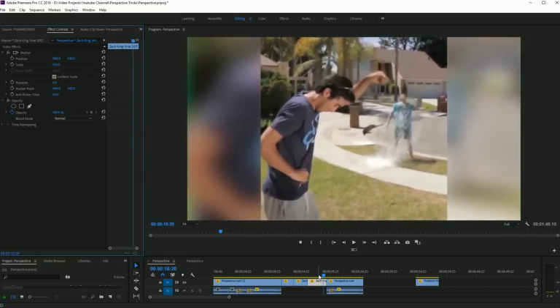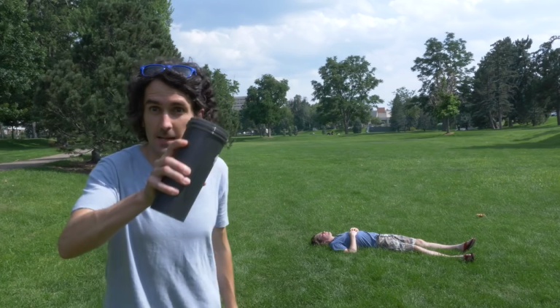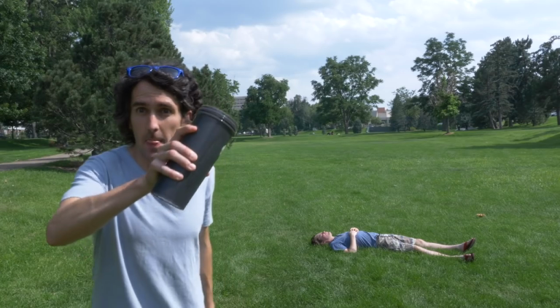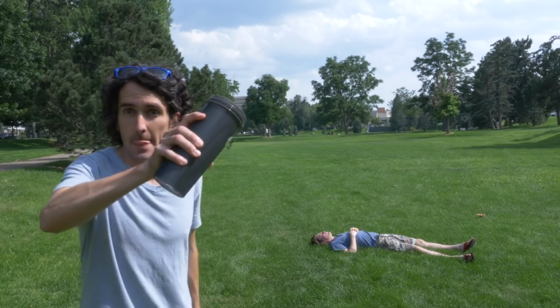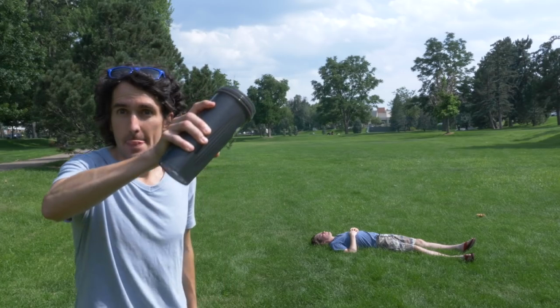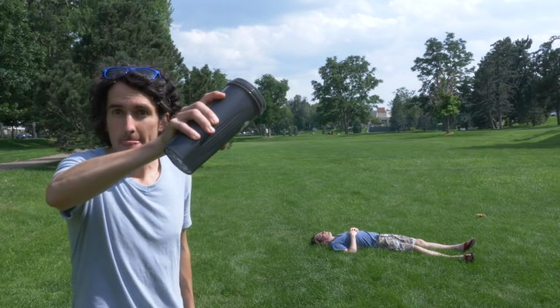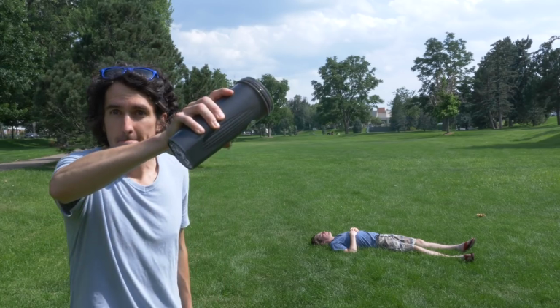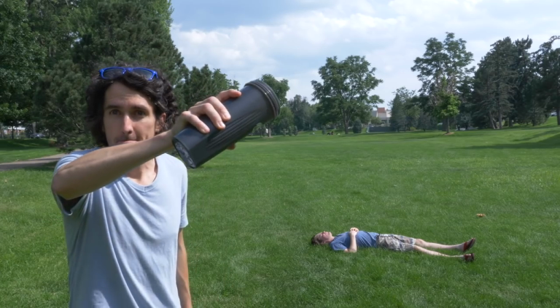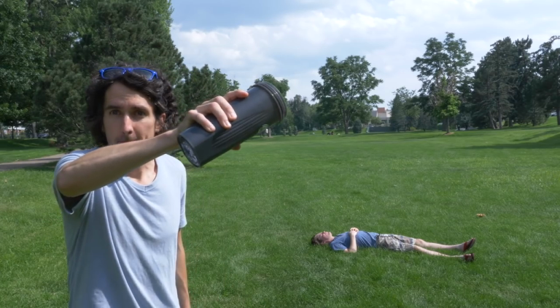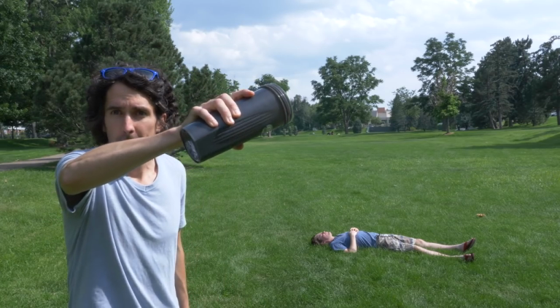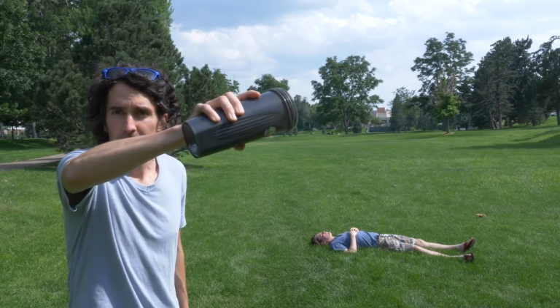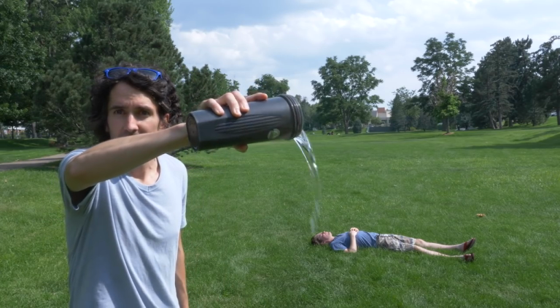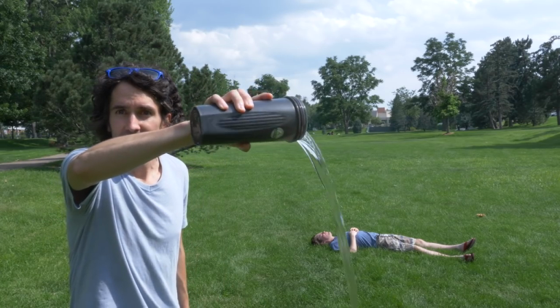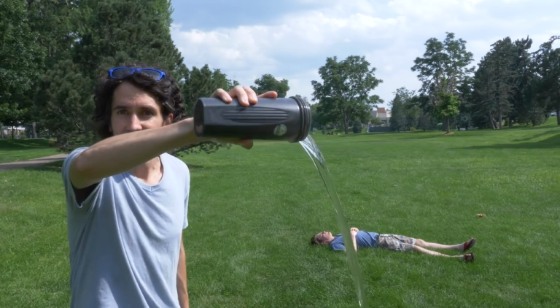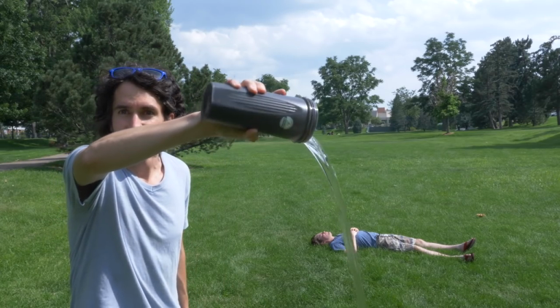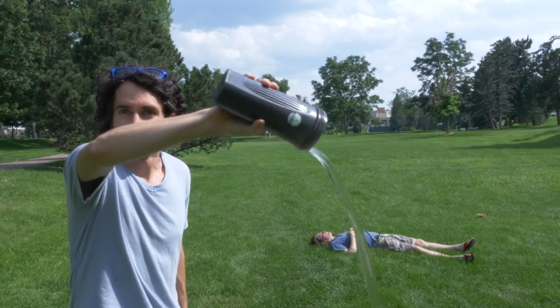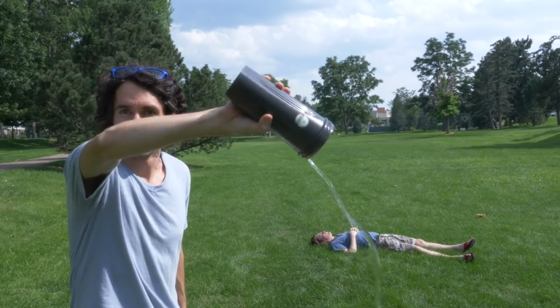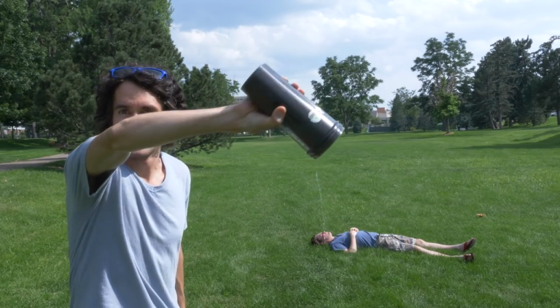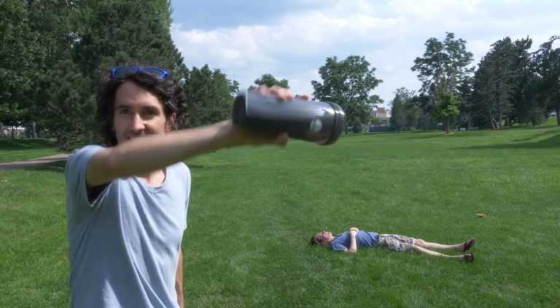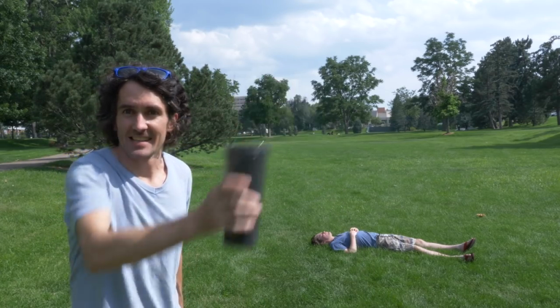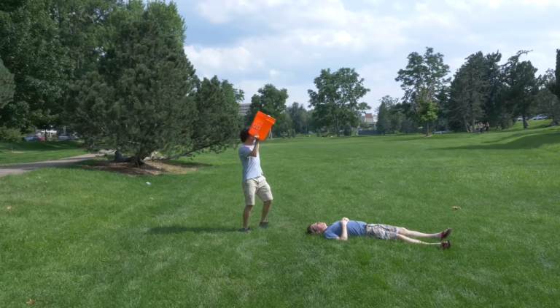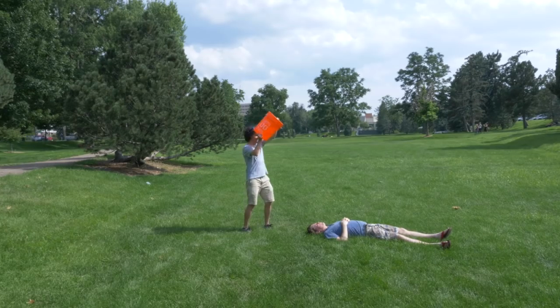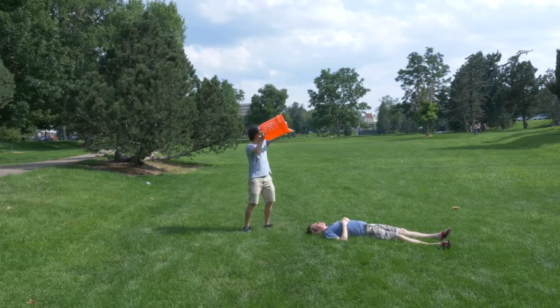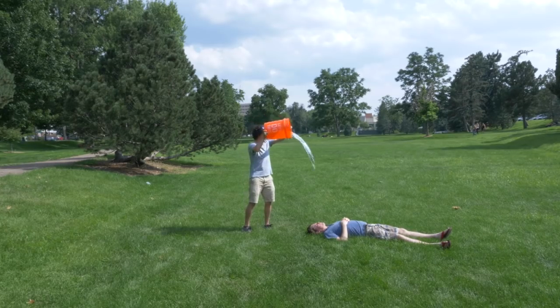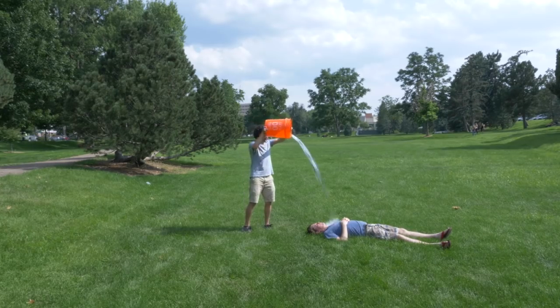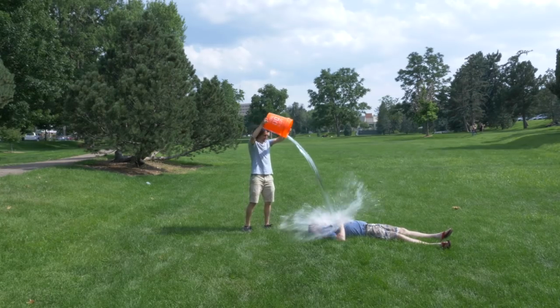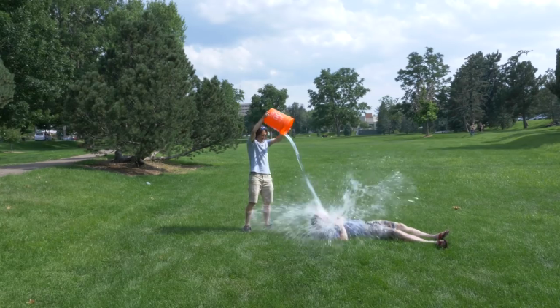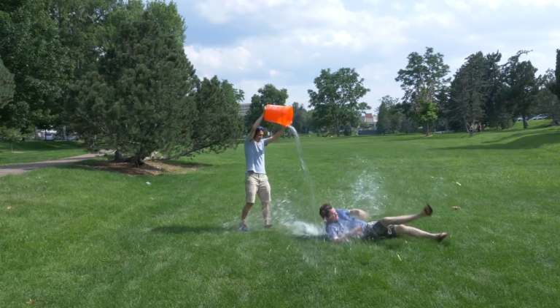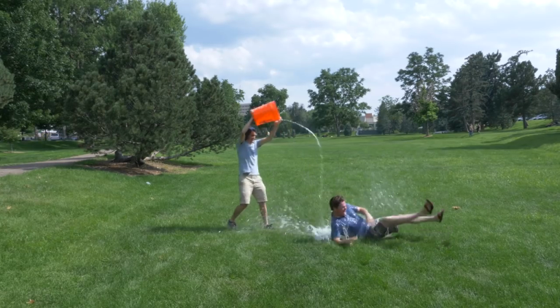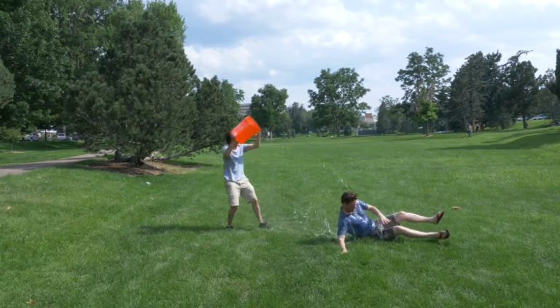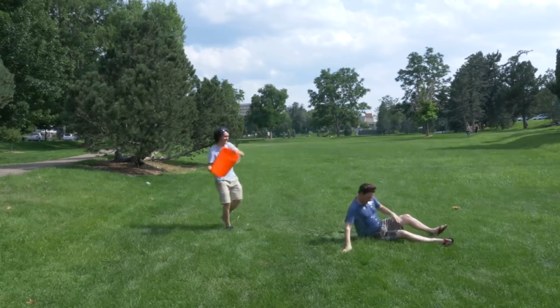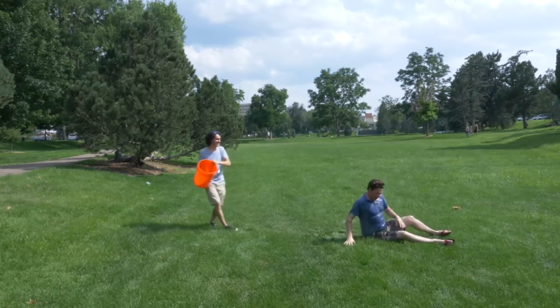So I figured the only shots I really need to get are of me with a smaller perspective cup, and then a larger perspective of a bucket being dumped.